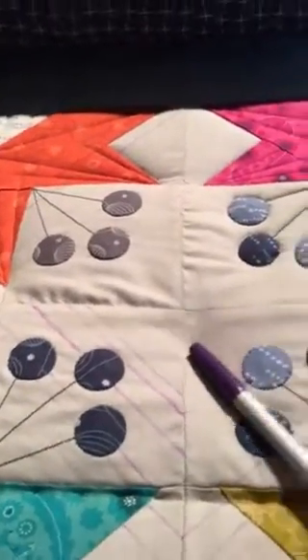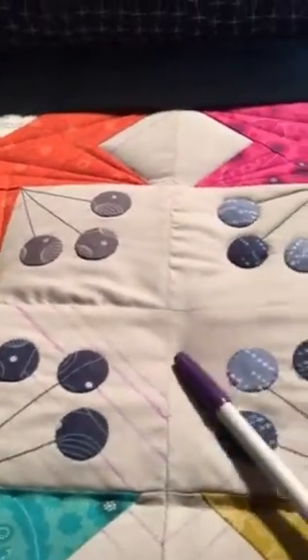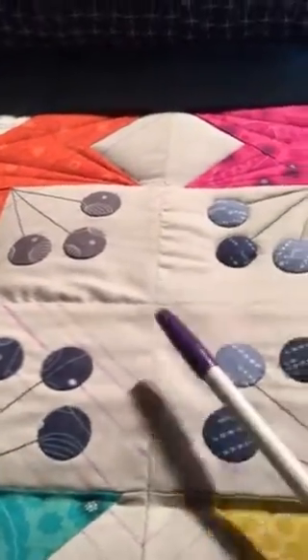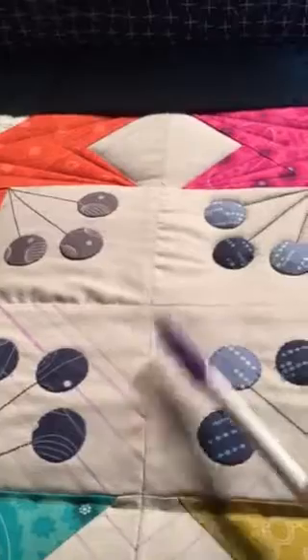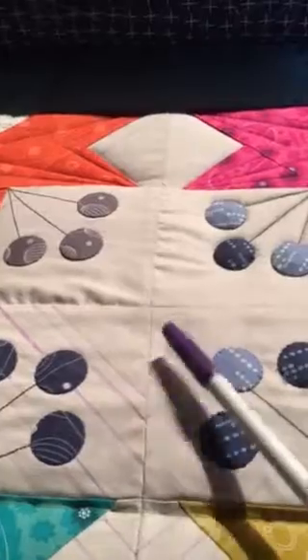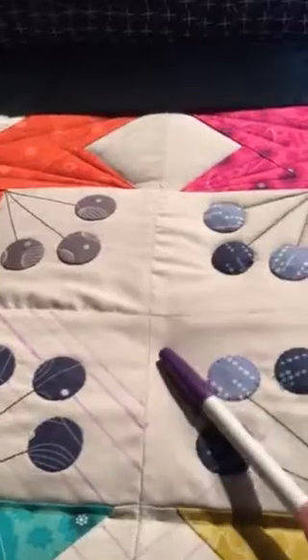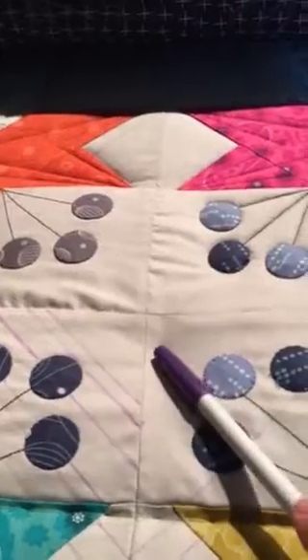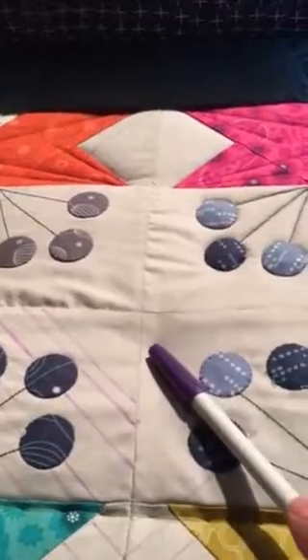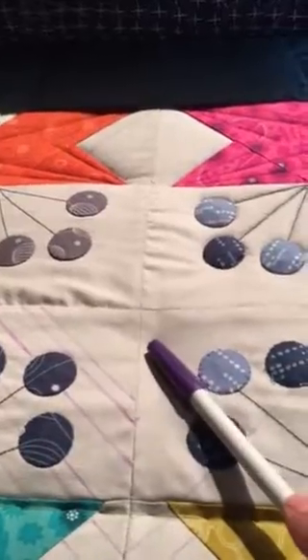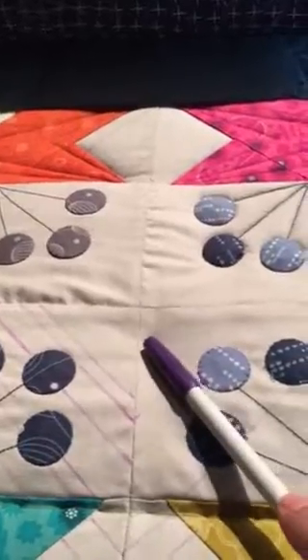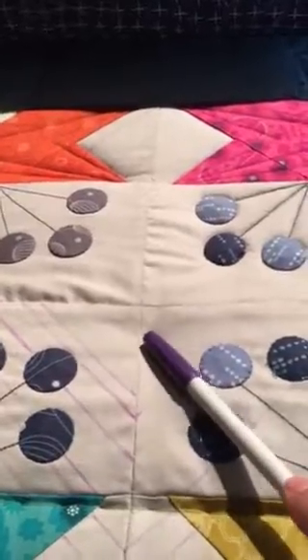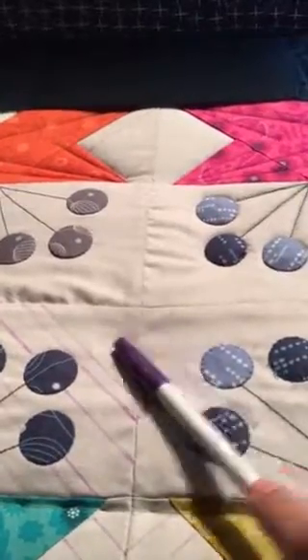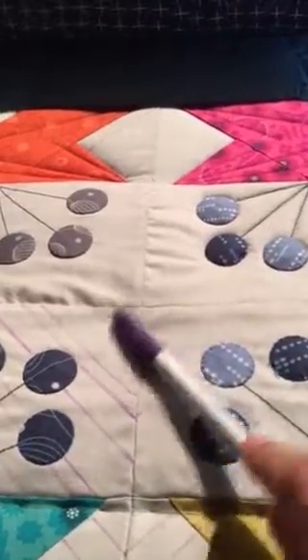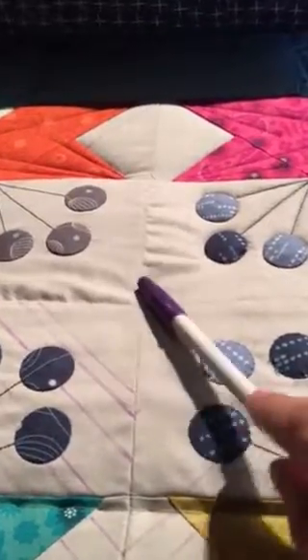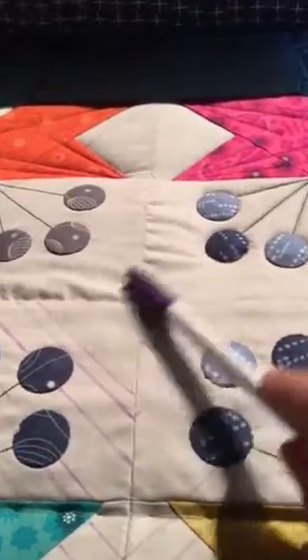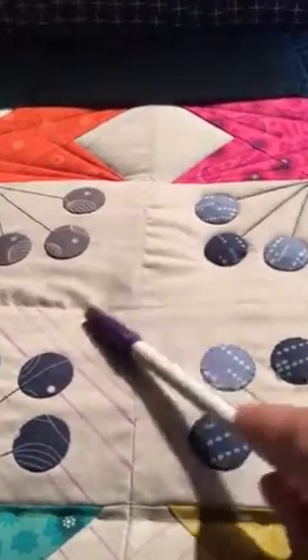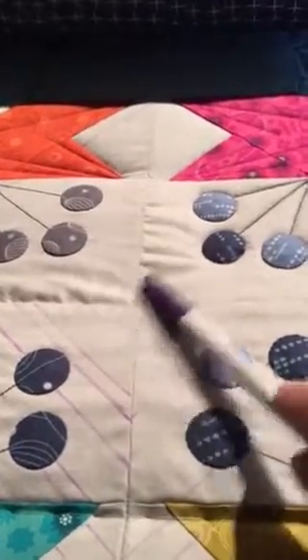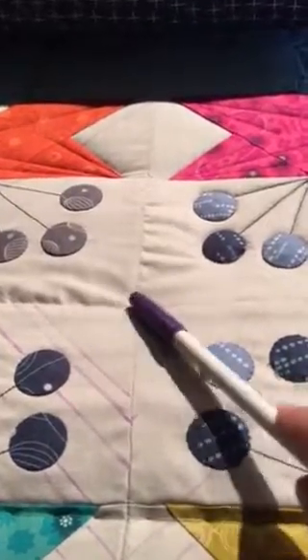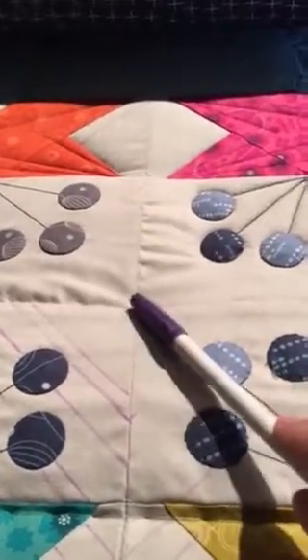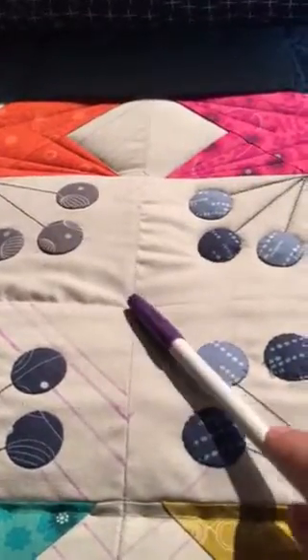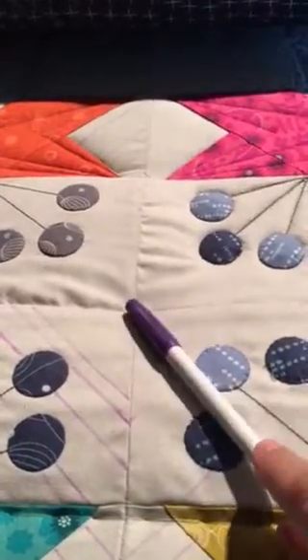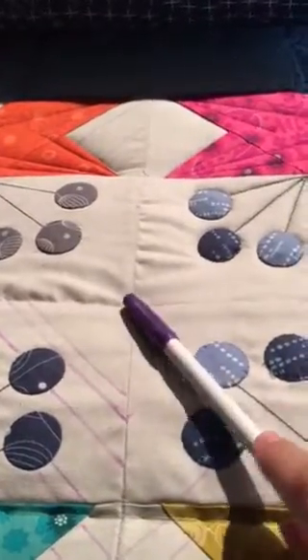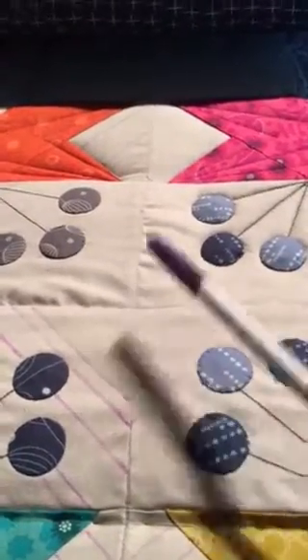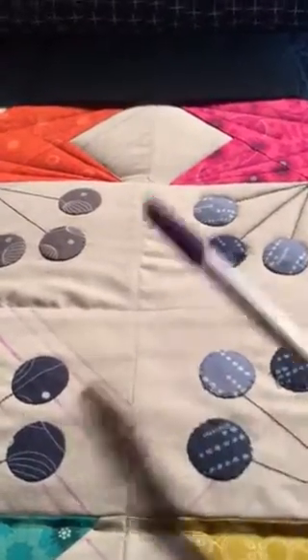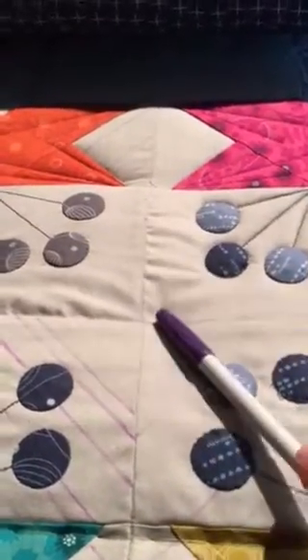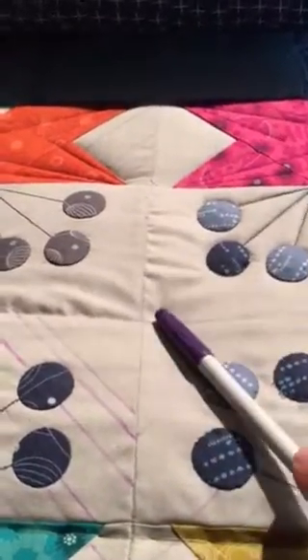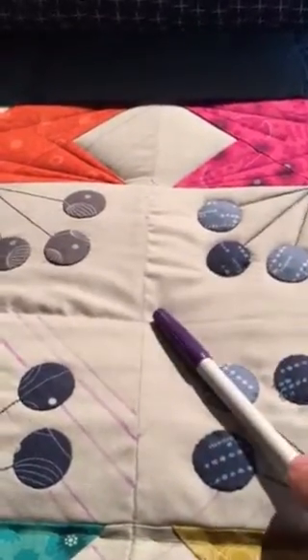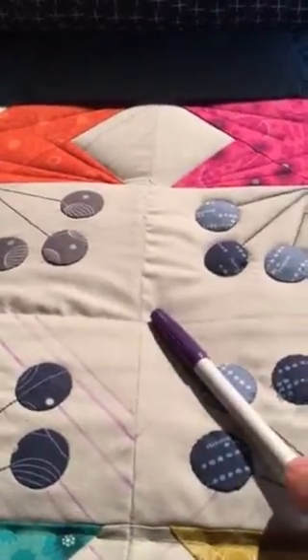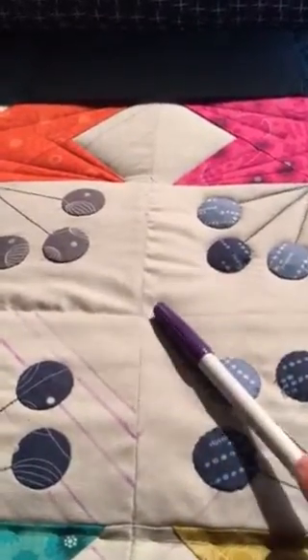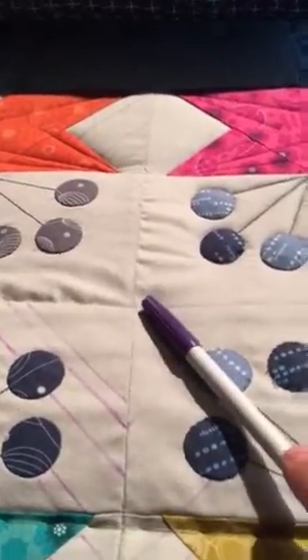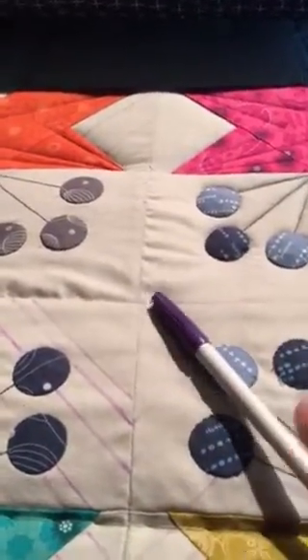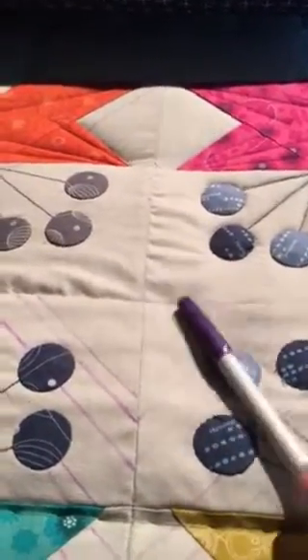I'm not sure if I'm going to put maybe a lily or something inside of there, or just do some filler work.